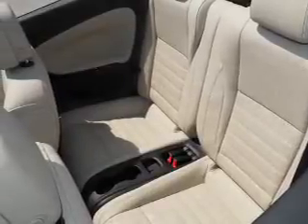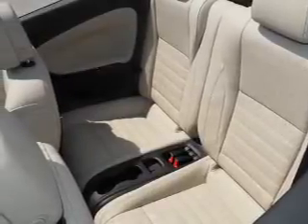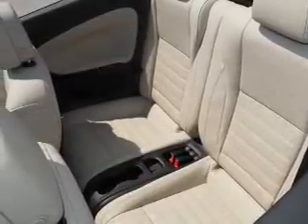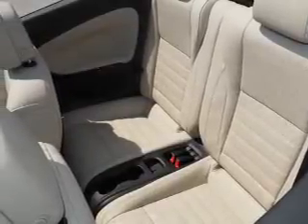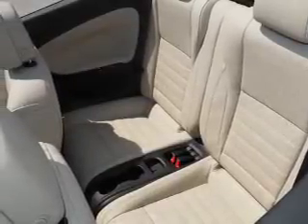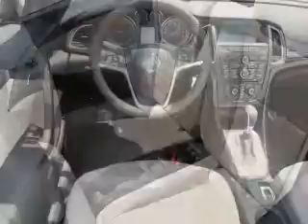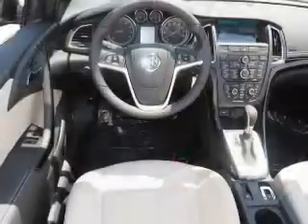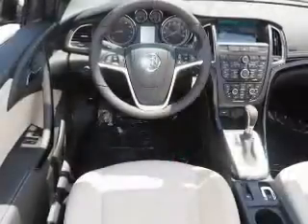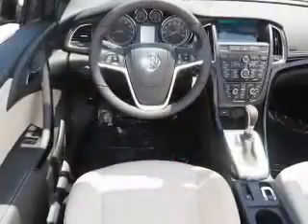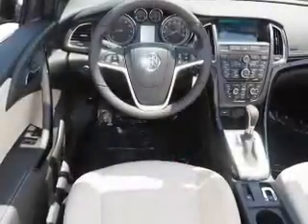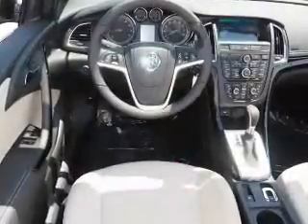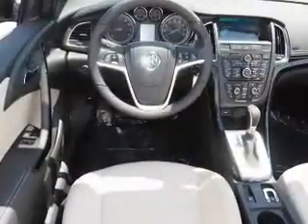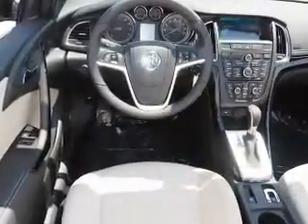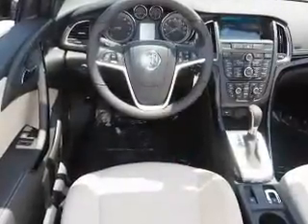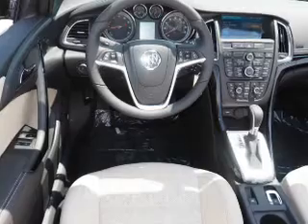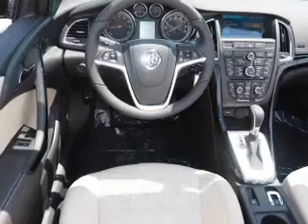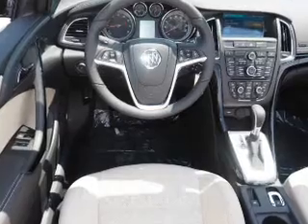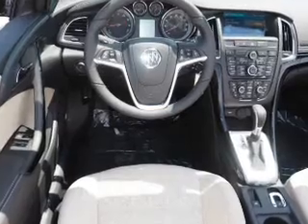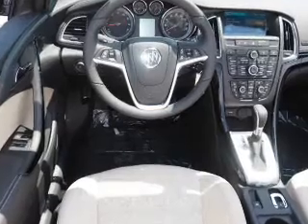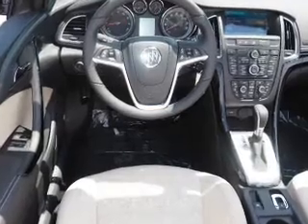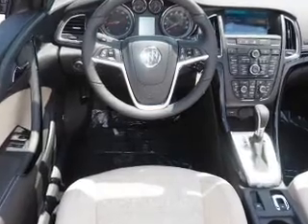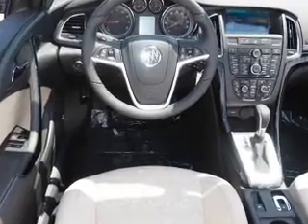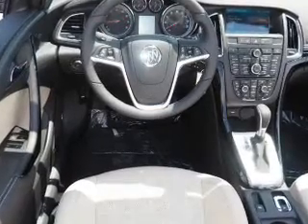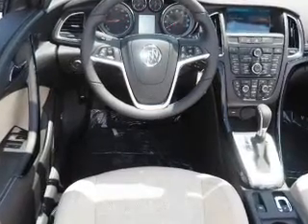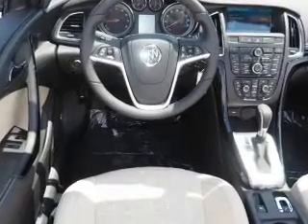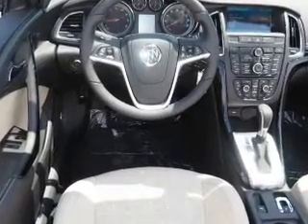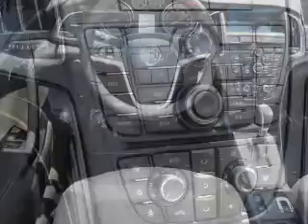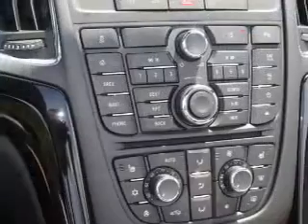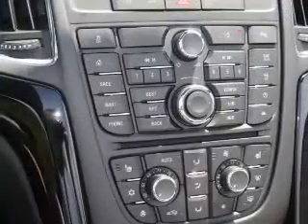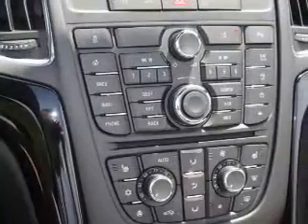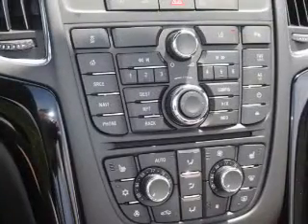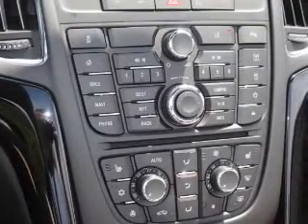Traction control, stability control, daytime running lights, and anti-lock brakes. Inside you'll find leather seats,